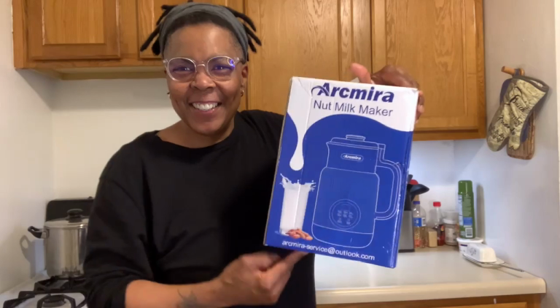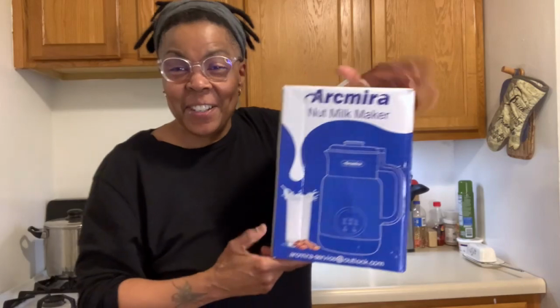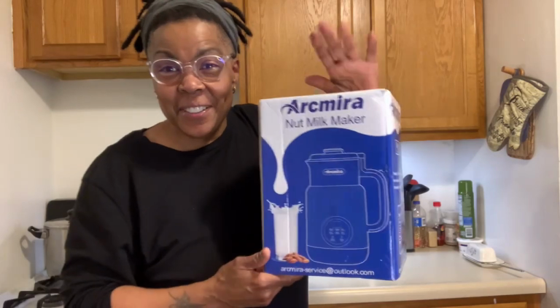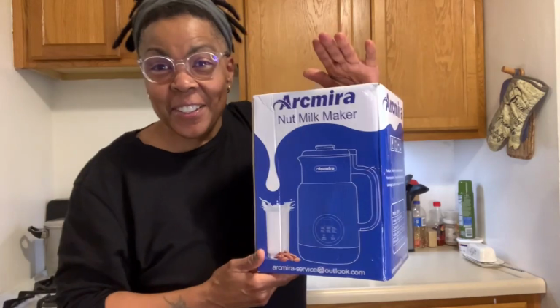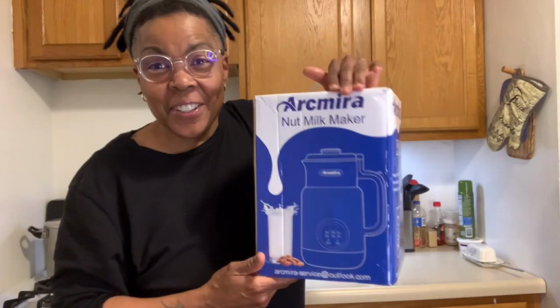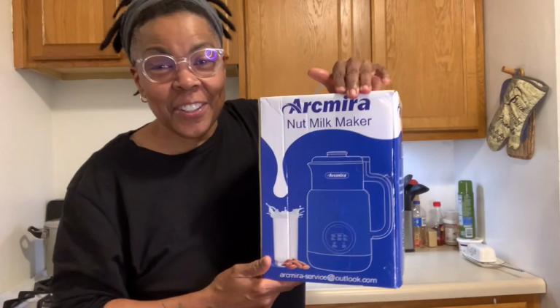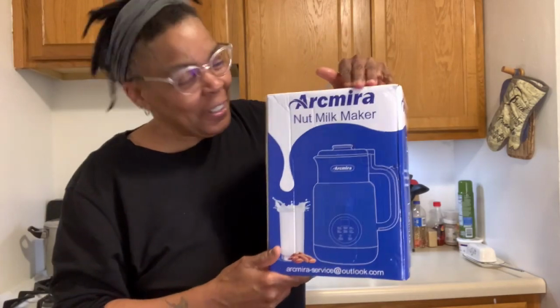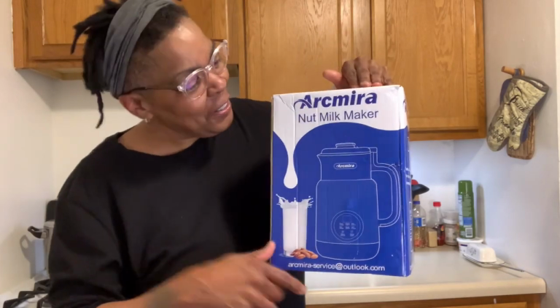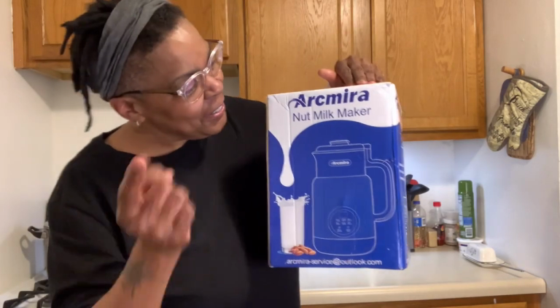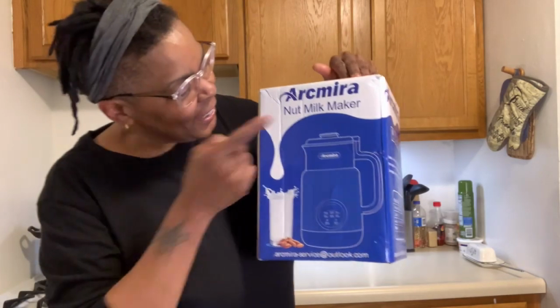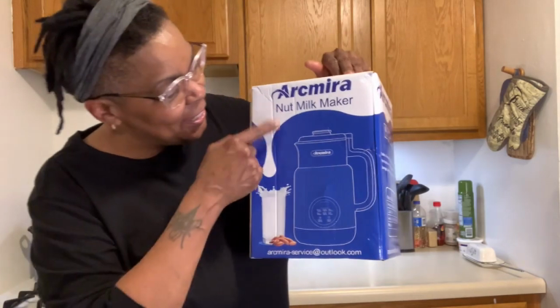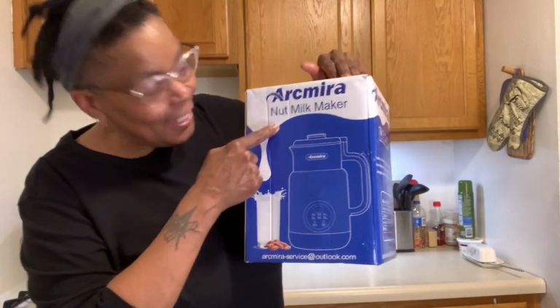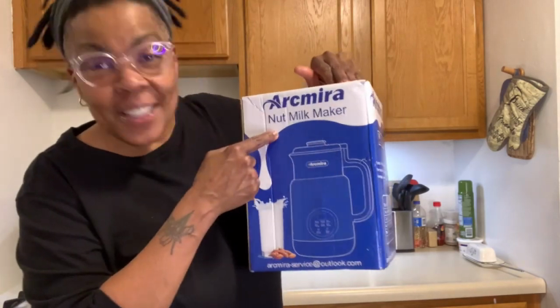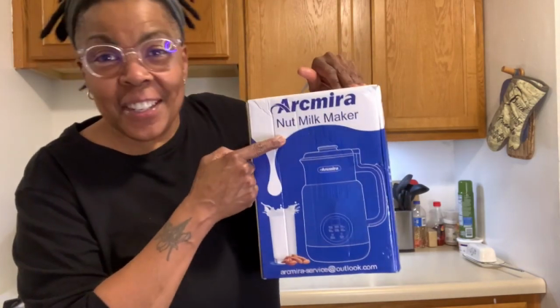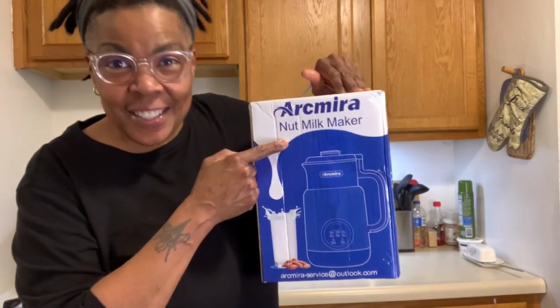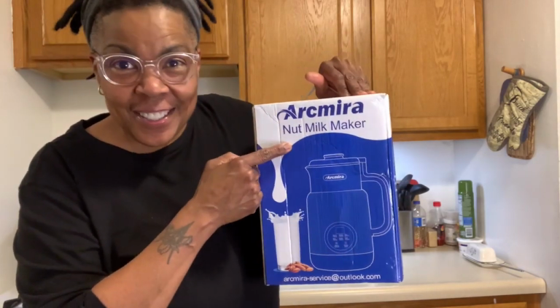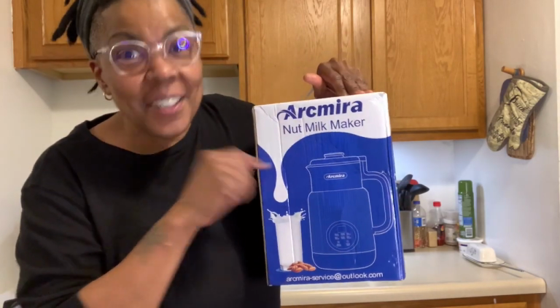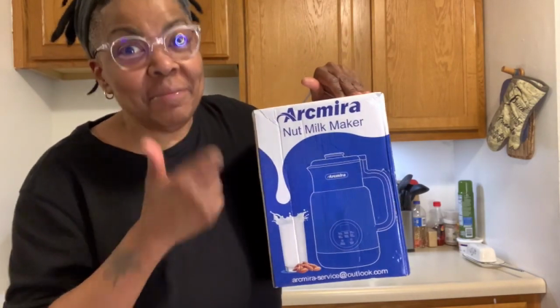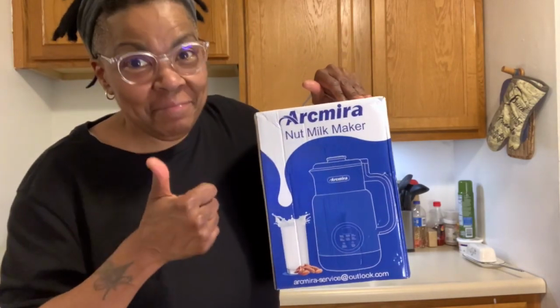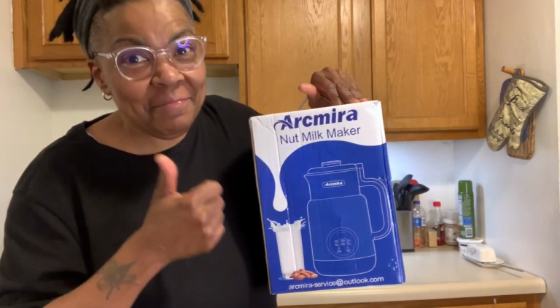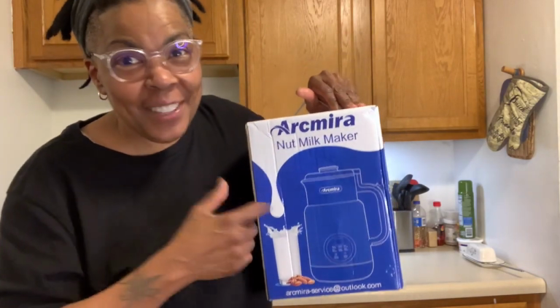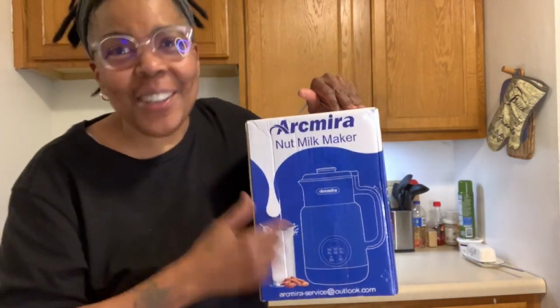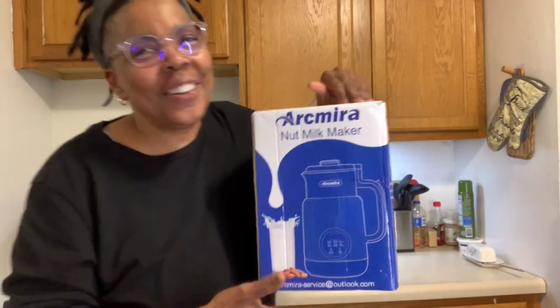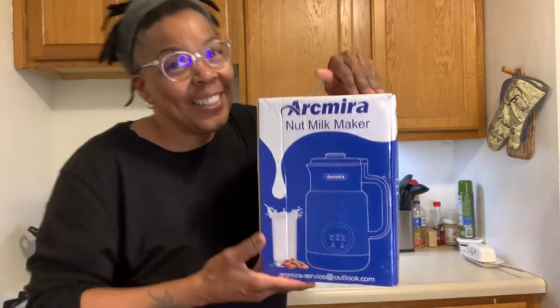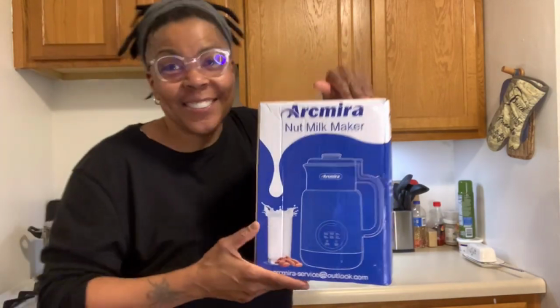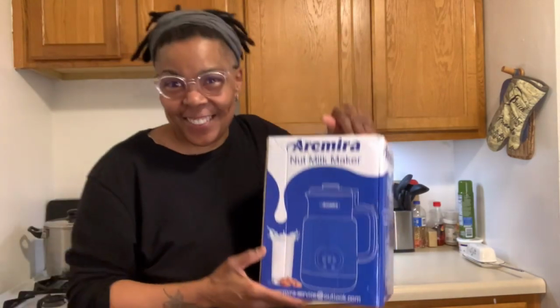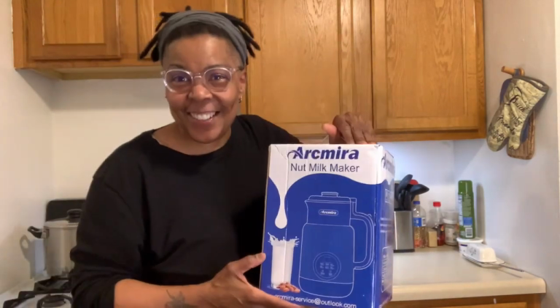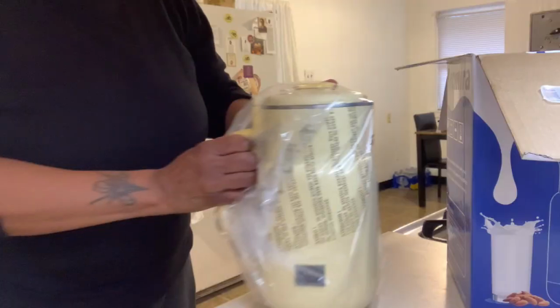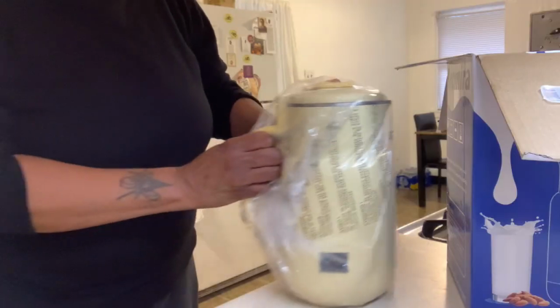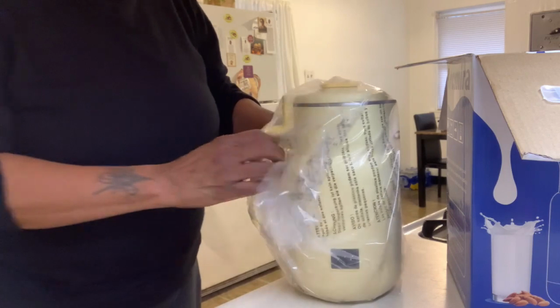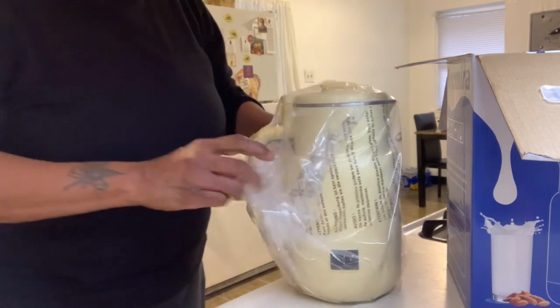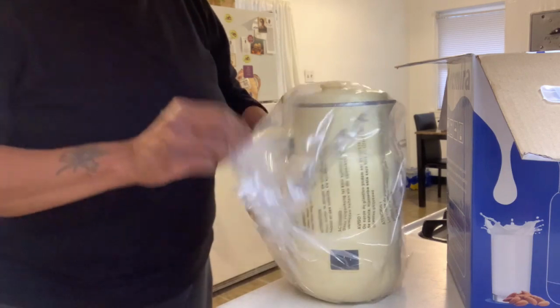Hello, Amazon shoppers. Today I'm going to unbox and review for you the ArcMira Automatic Nut Milk Maker.